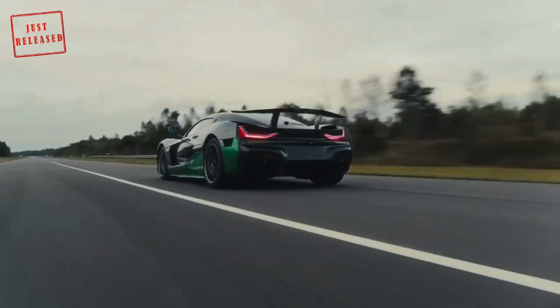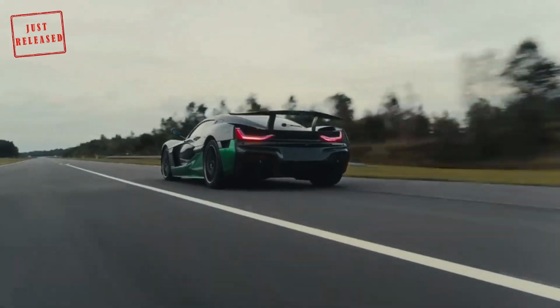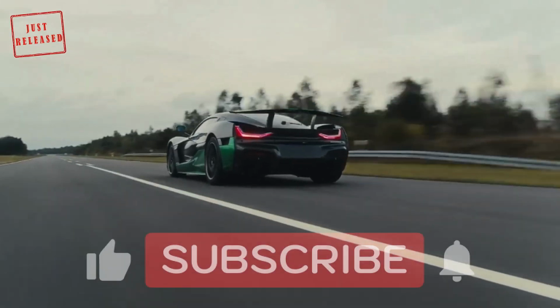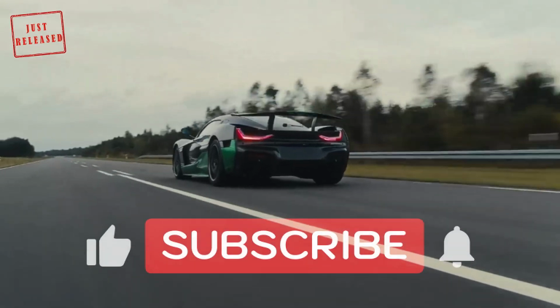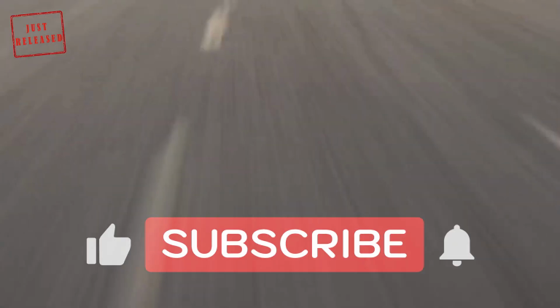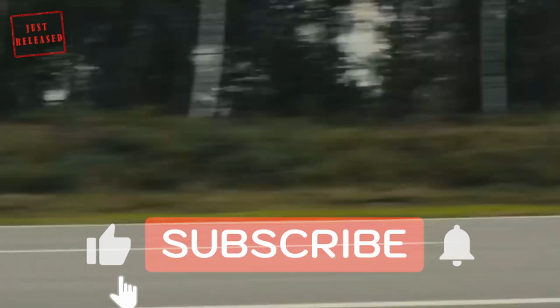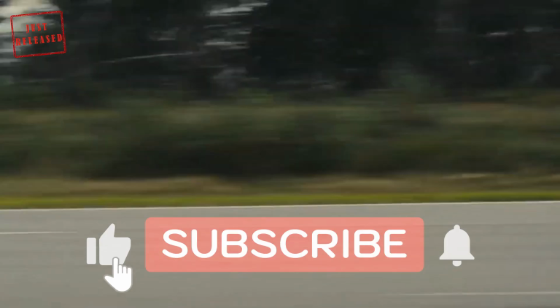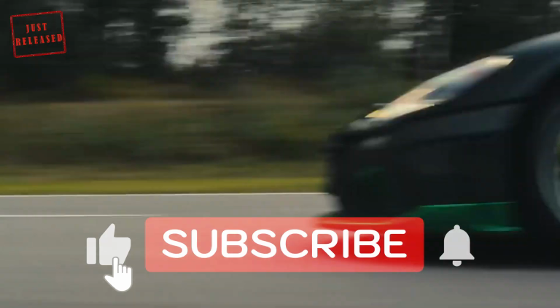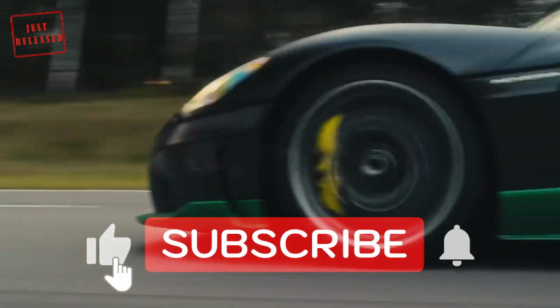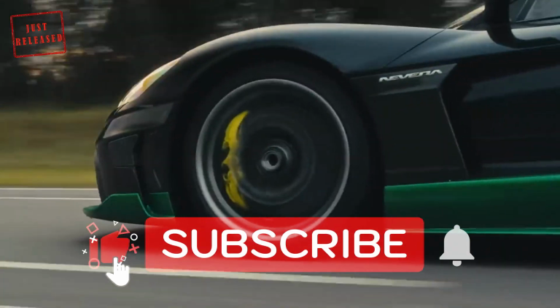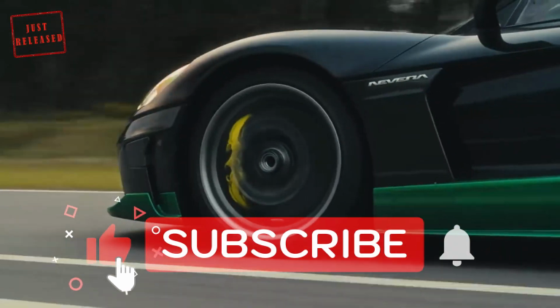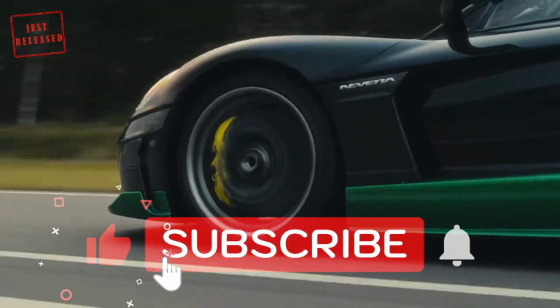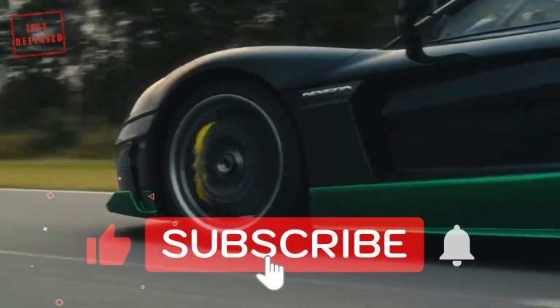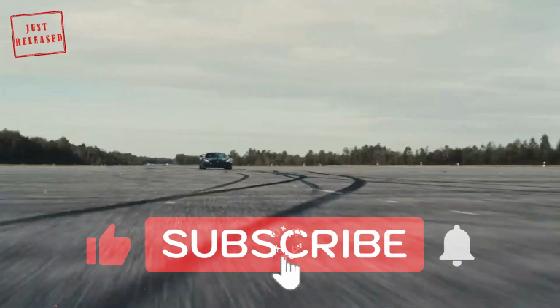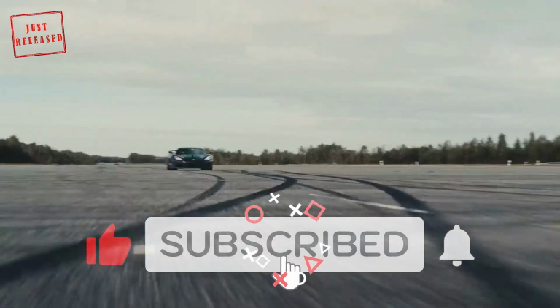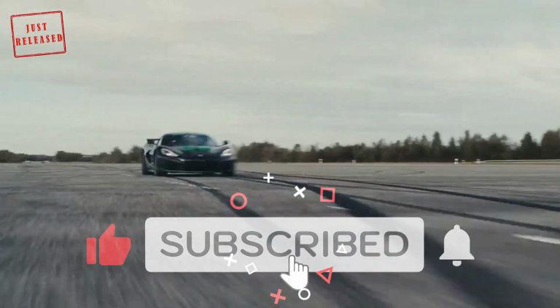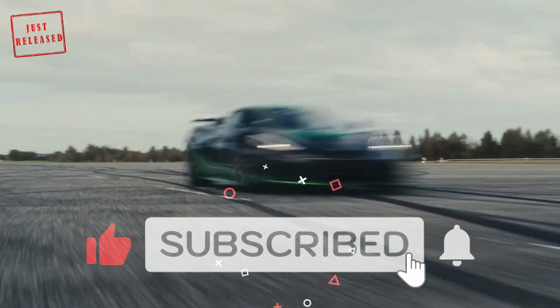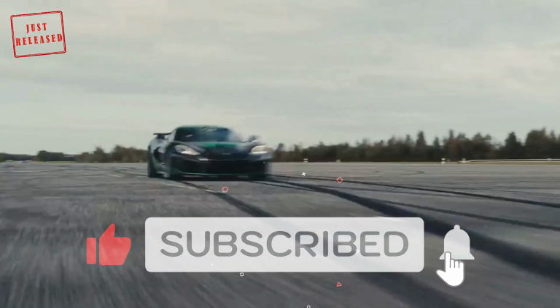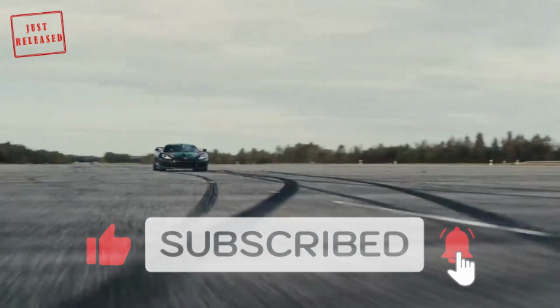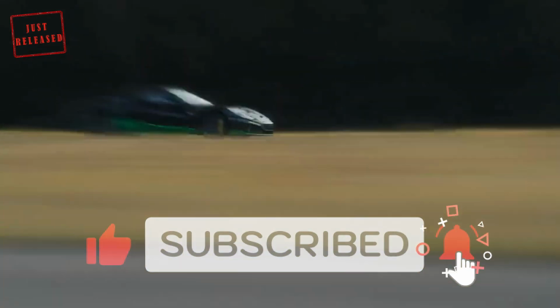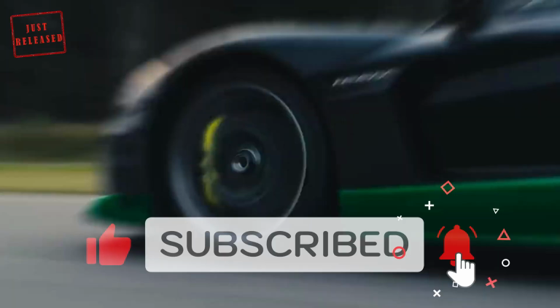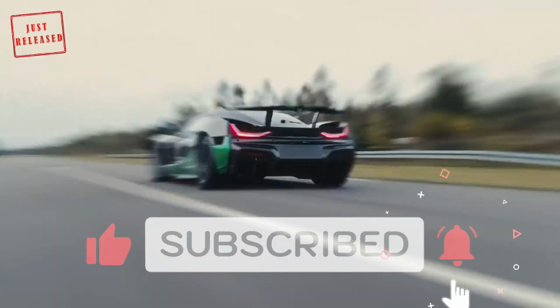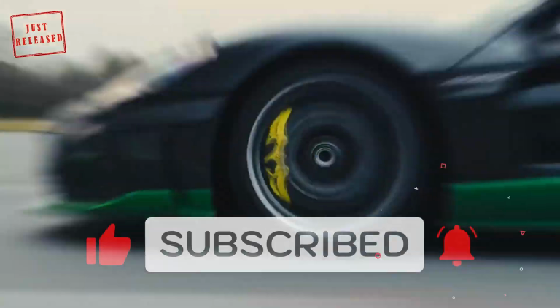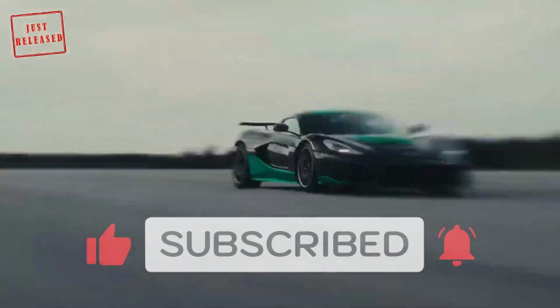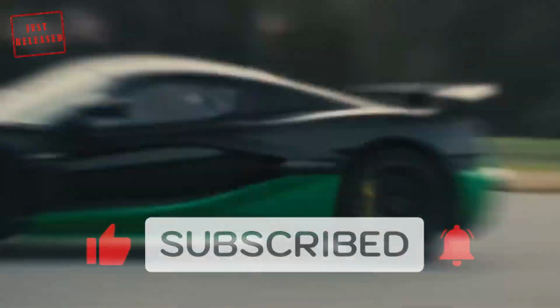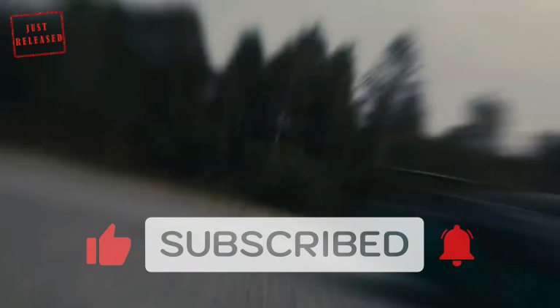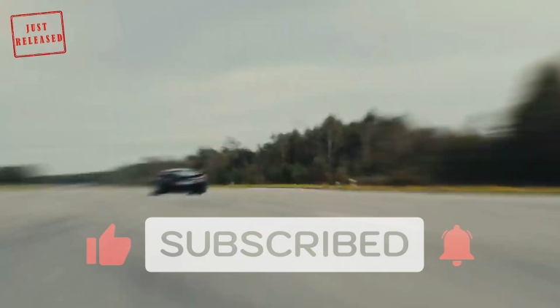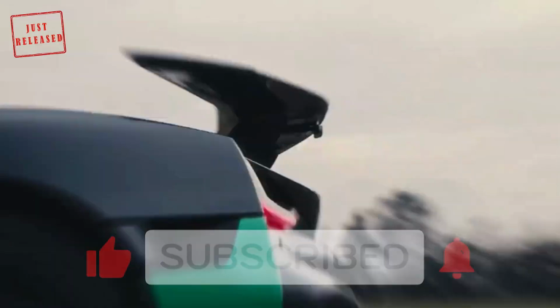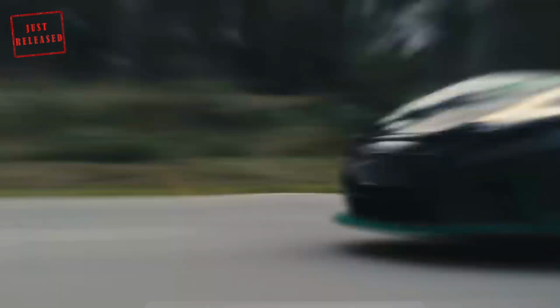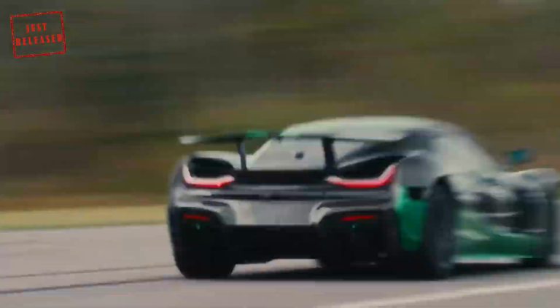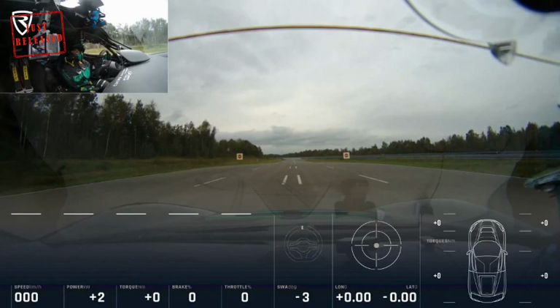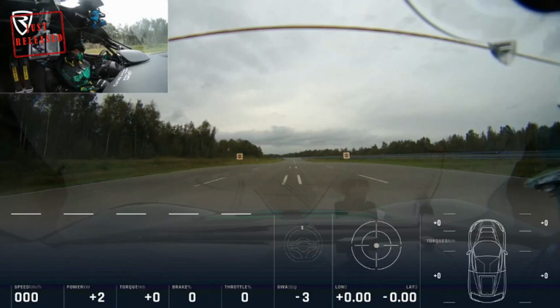The model is now the Guinness World Record title holder for the fastest driving in reverse. Let's see the video together.